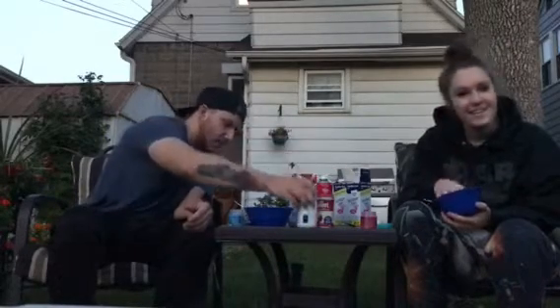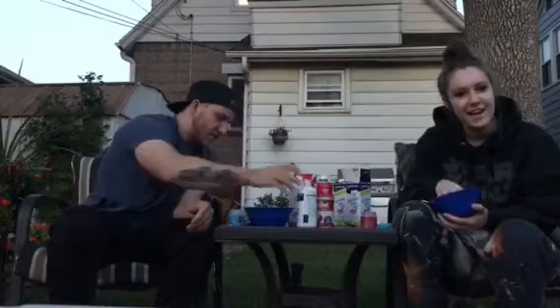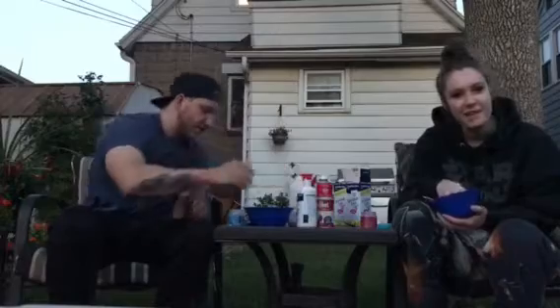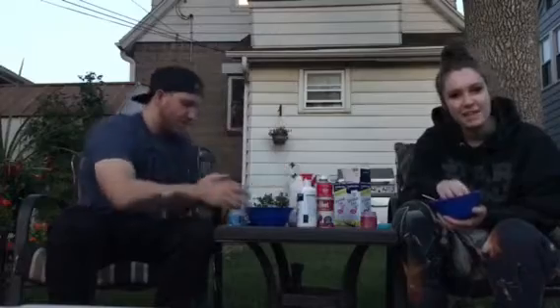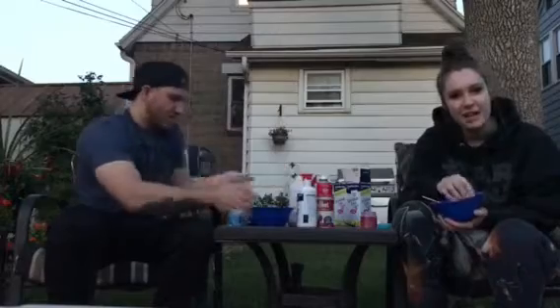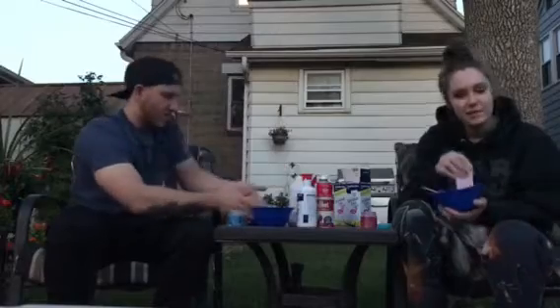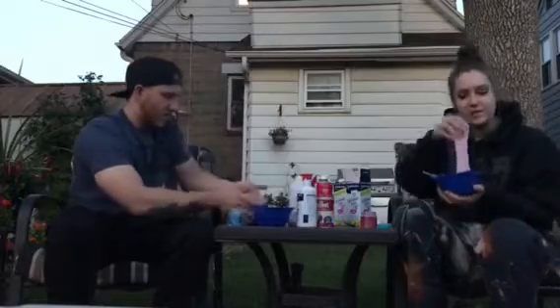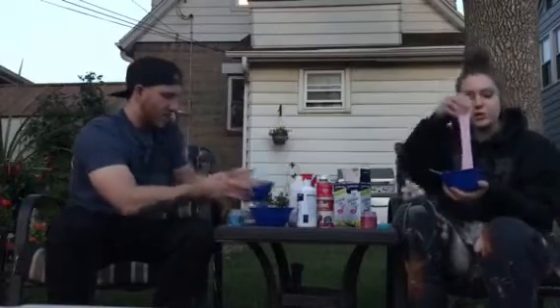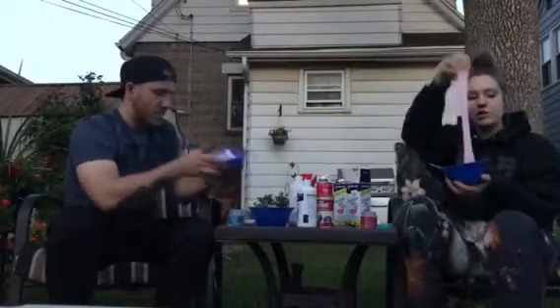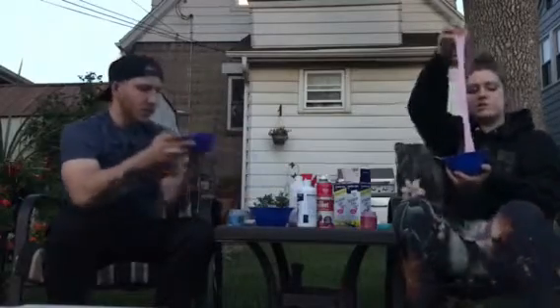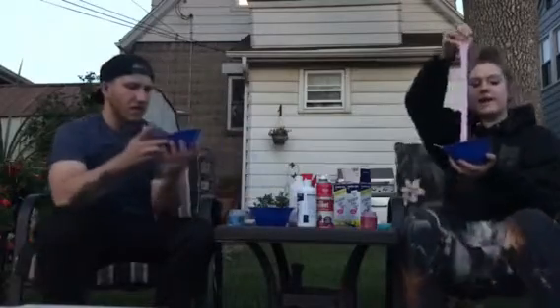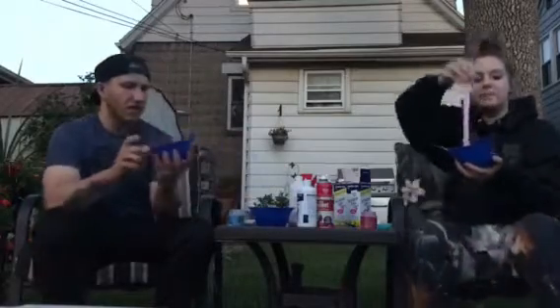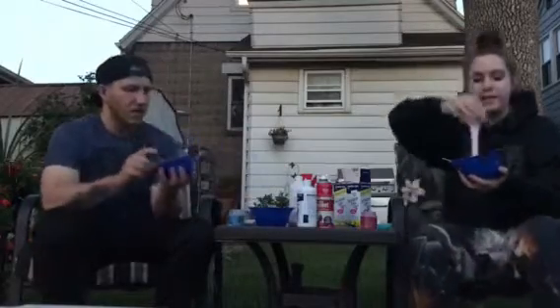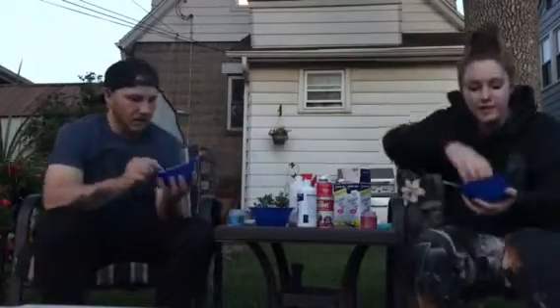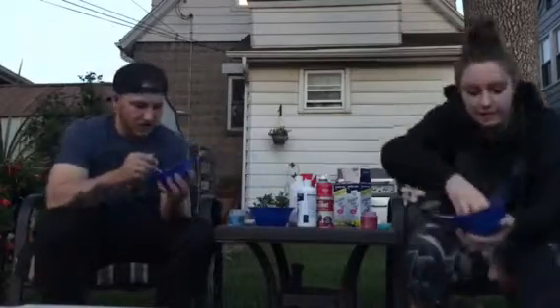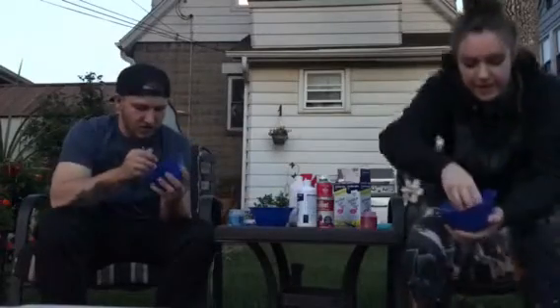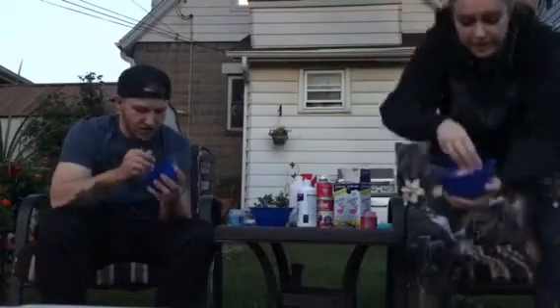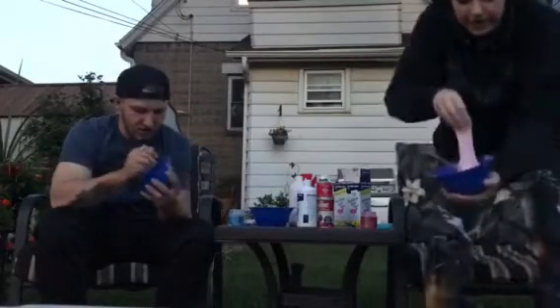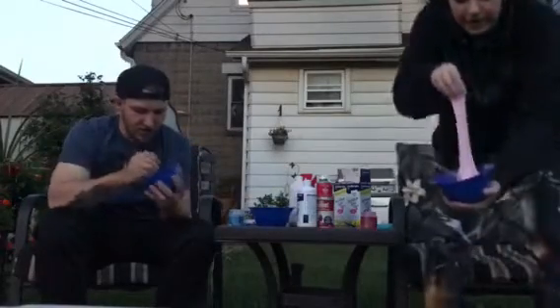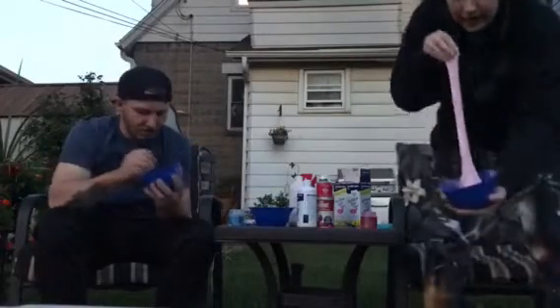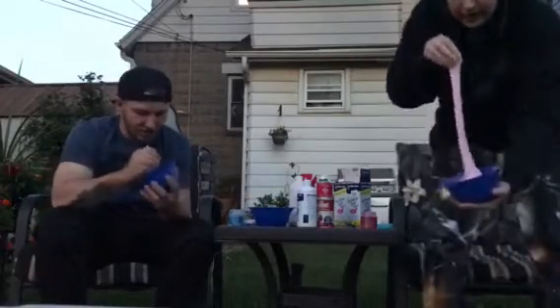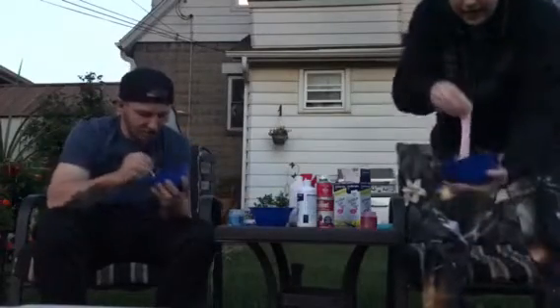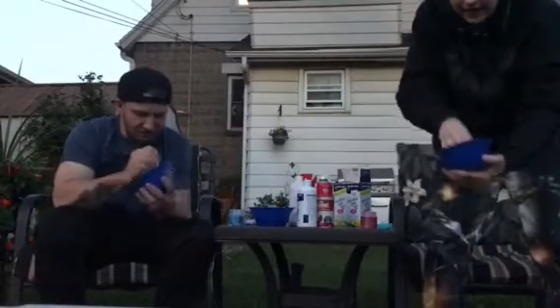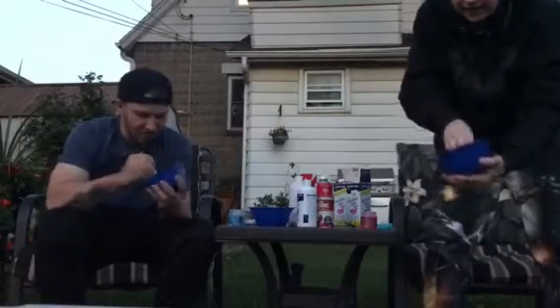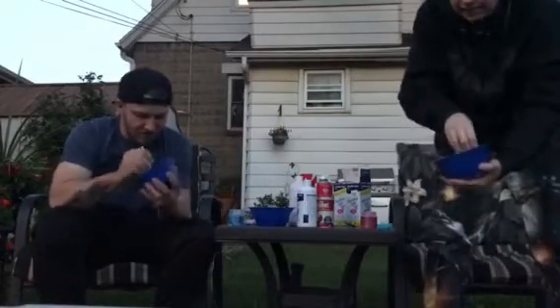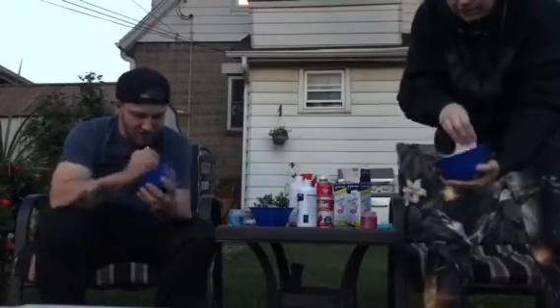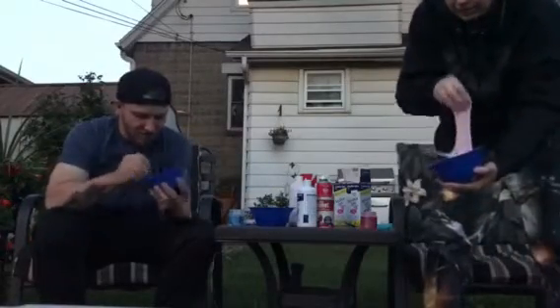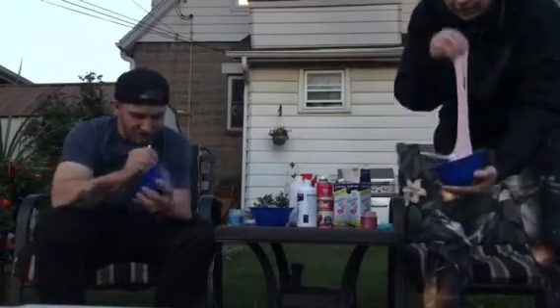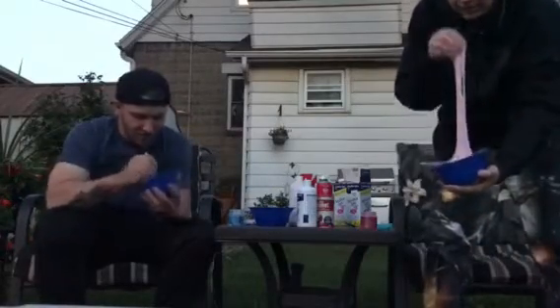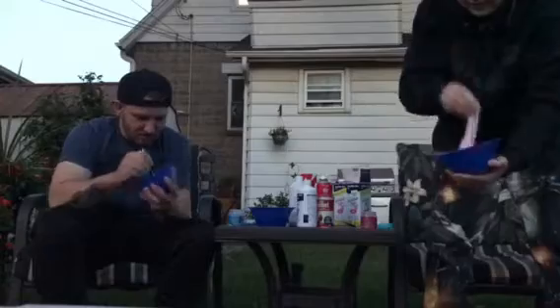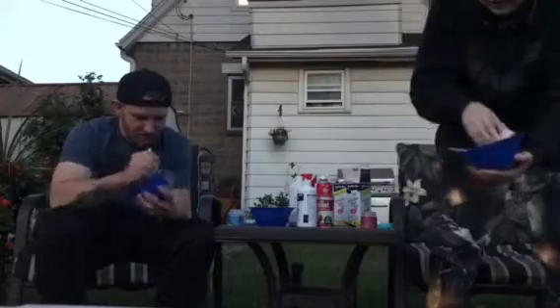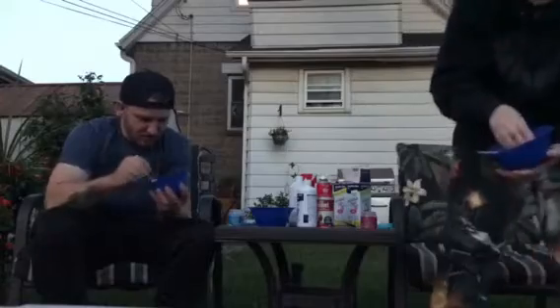This is how you make slime. Sid, show yours. Mine's pink that I made, and he made blue.